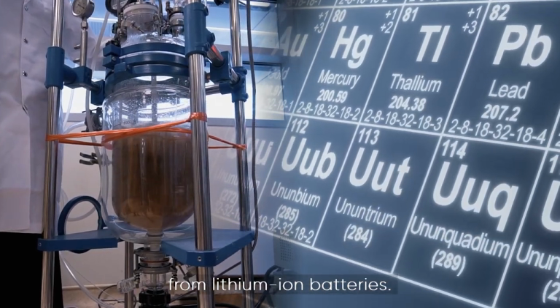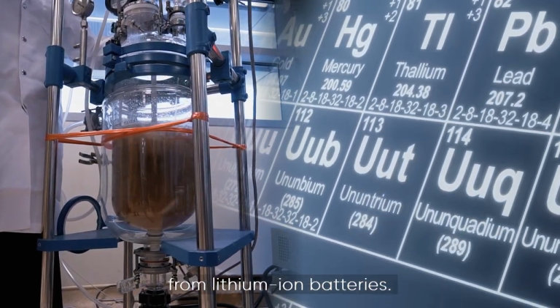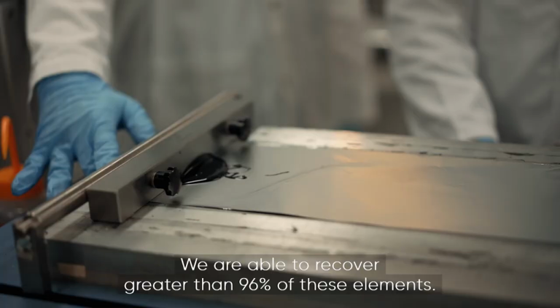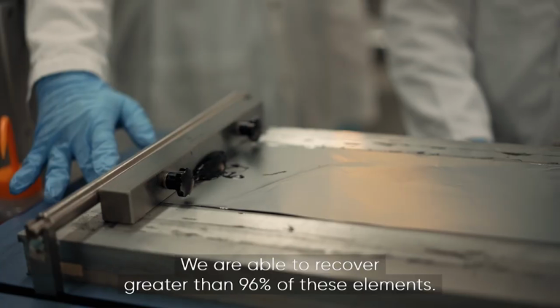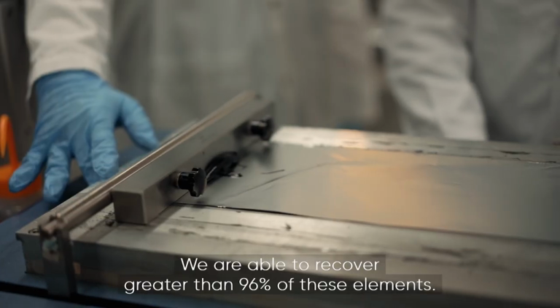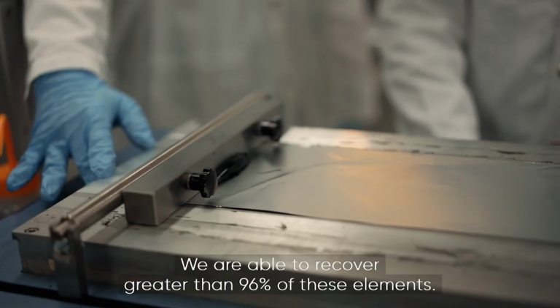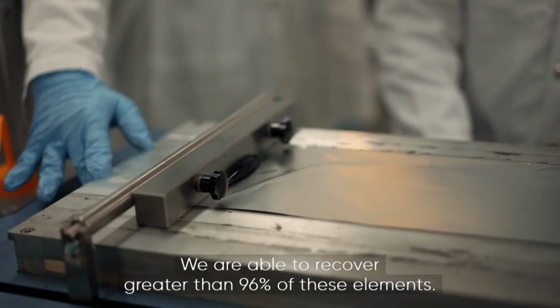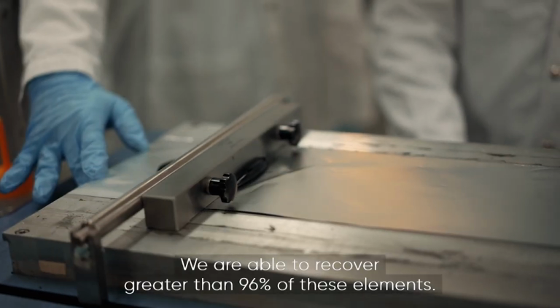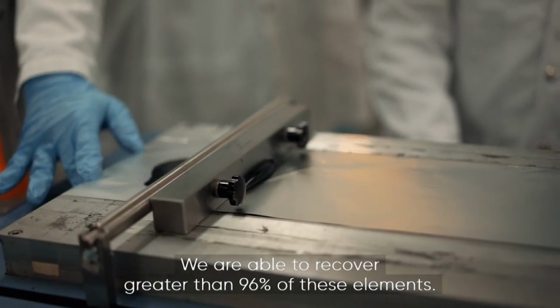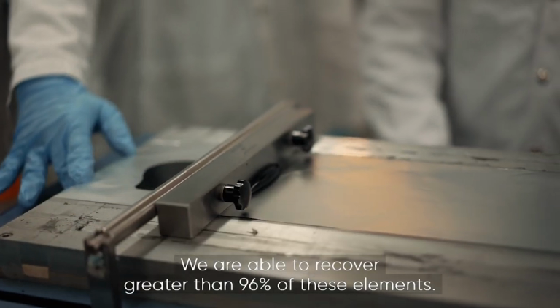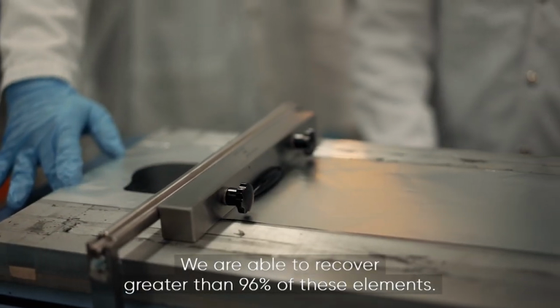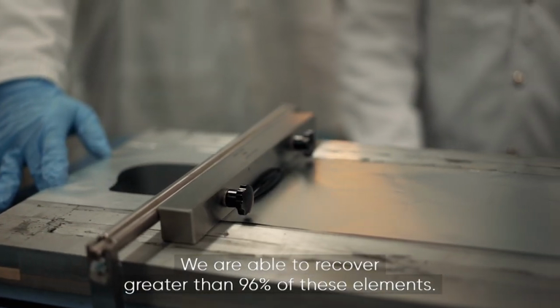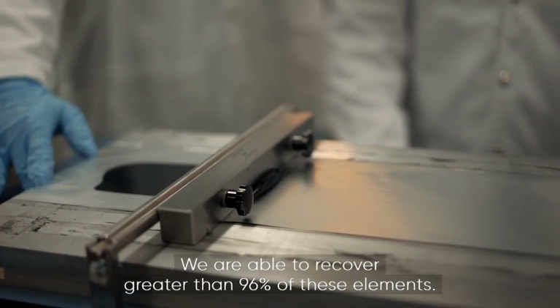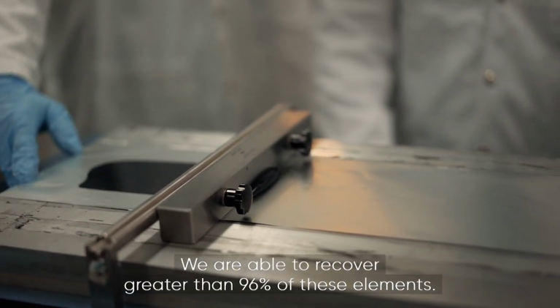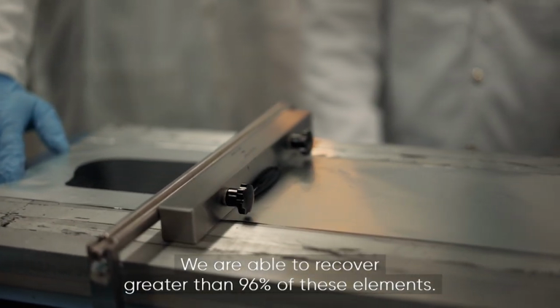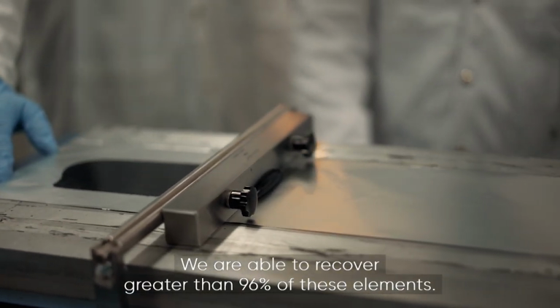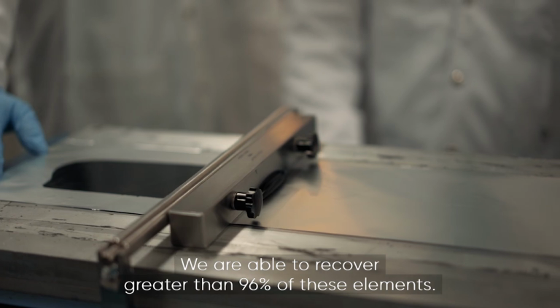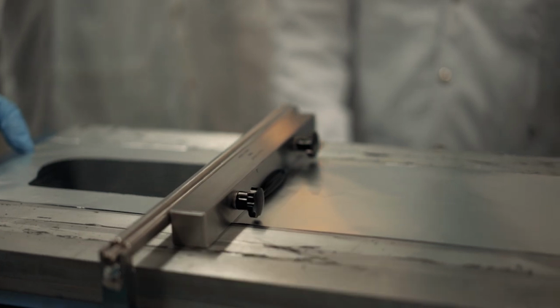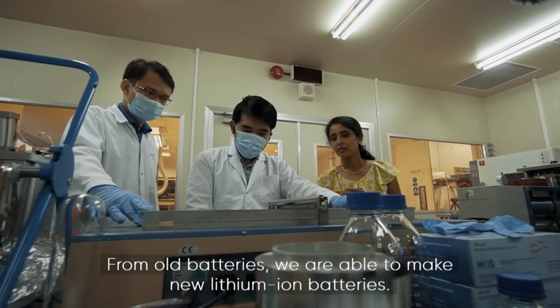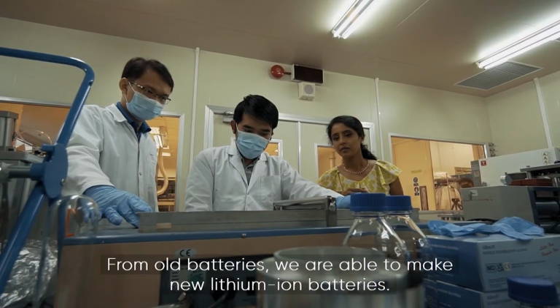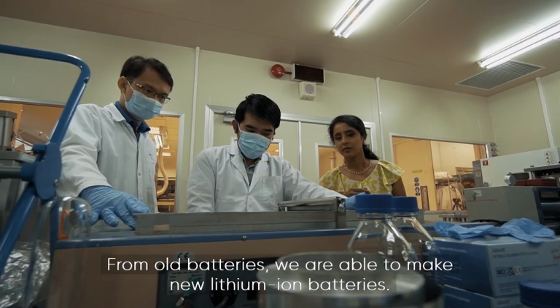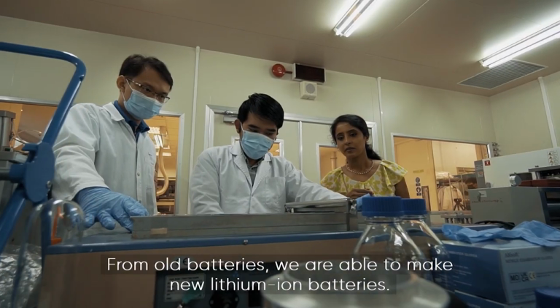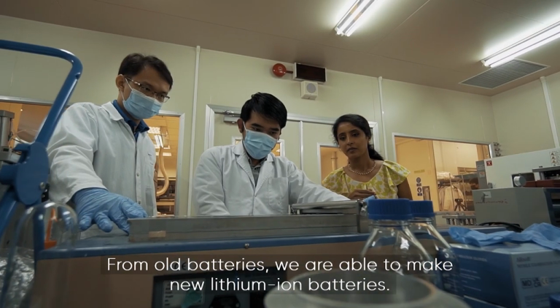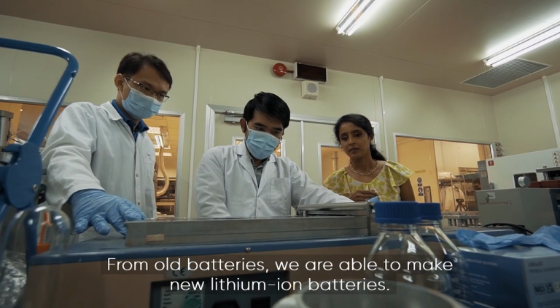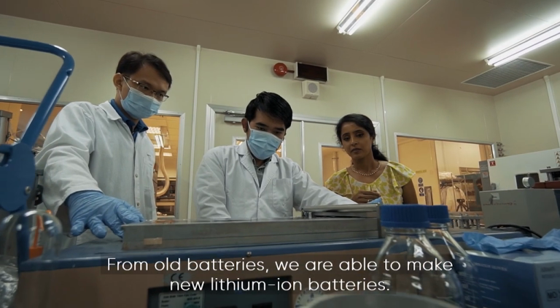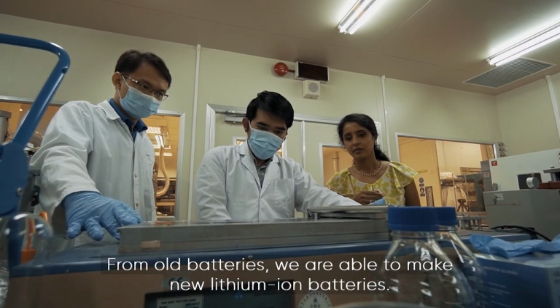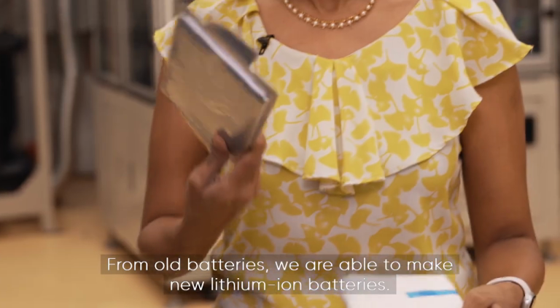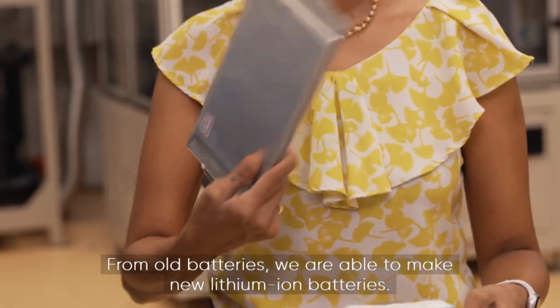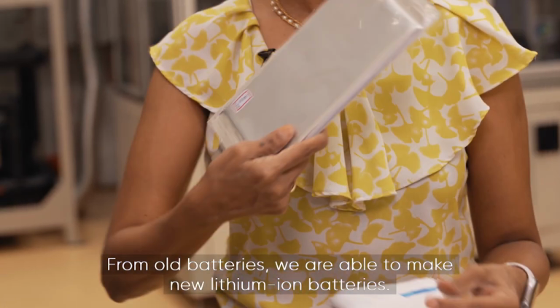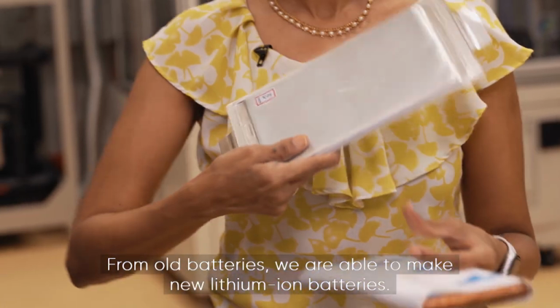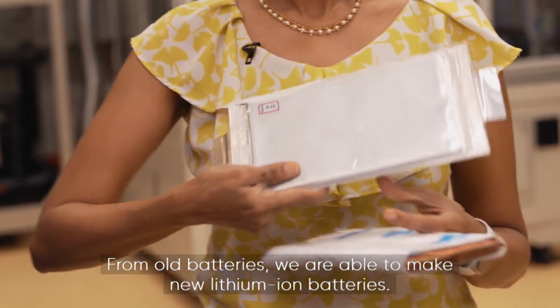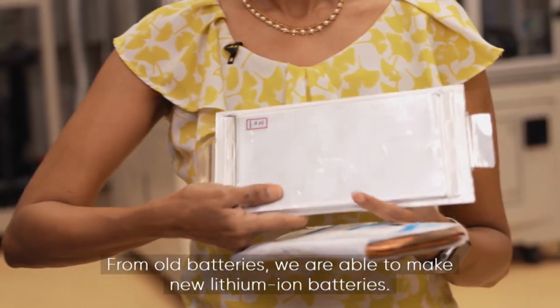We are able to recover greater than 96% of these elements. From old batteries, we are able to make new lithium-ion batteries.